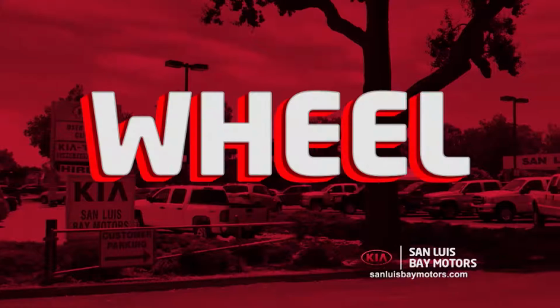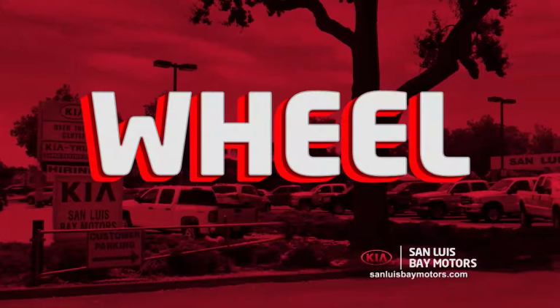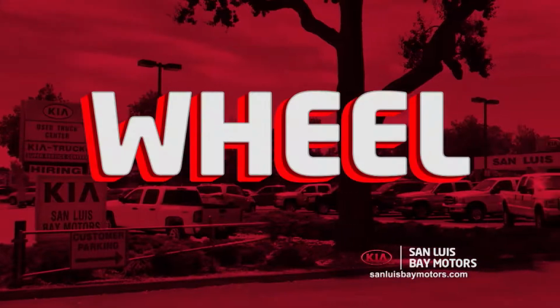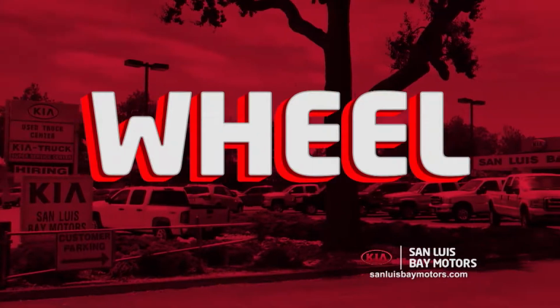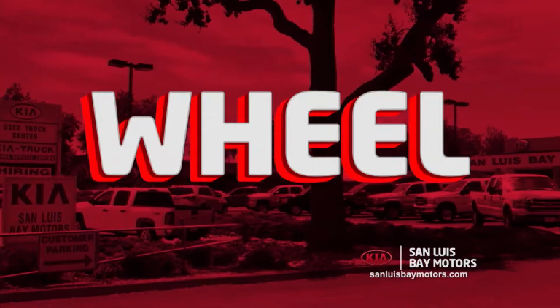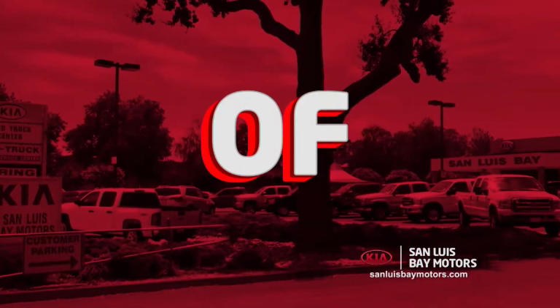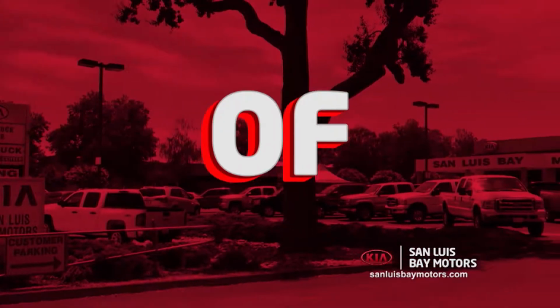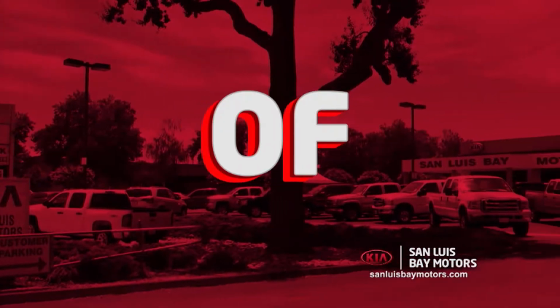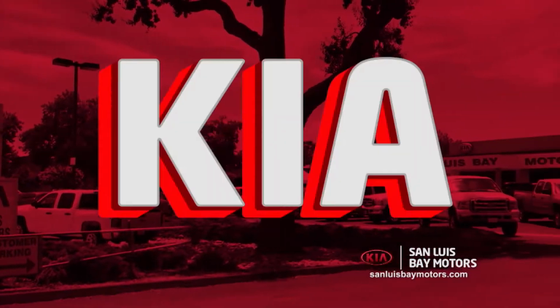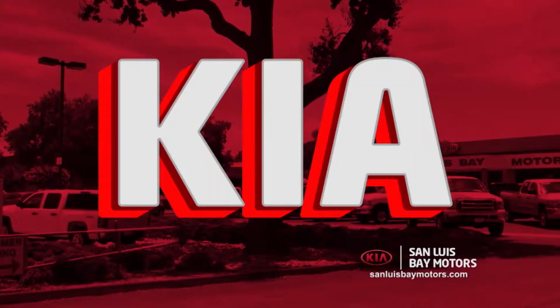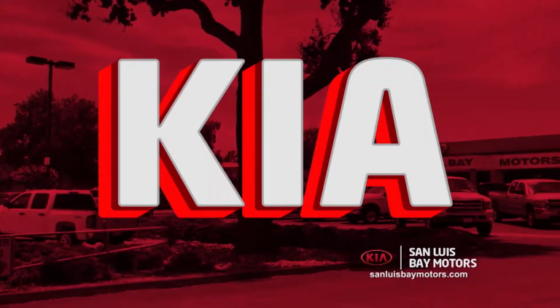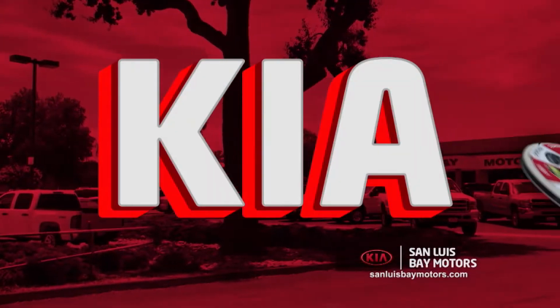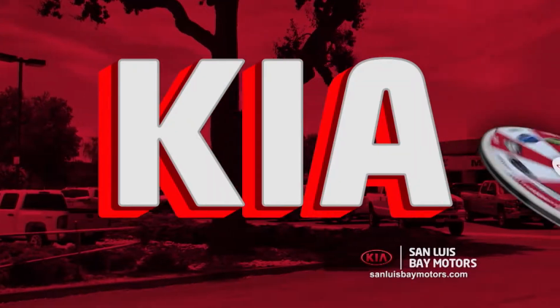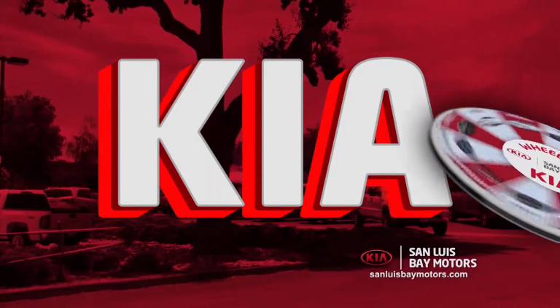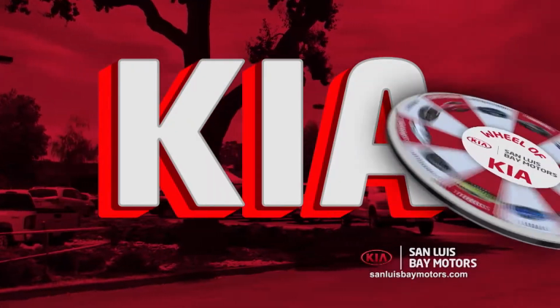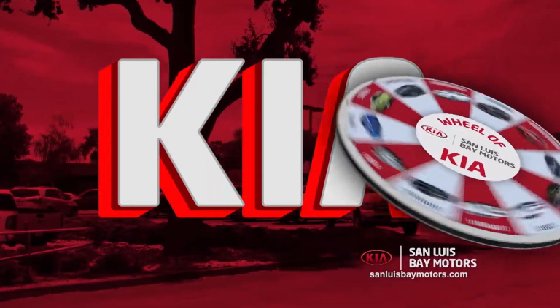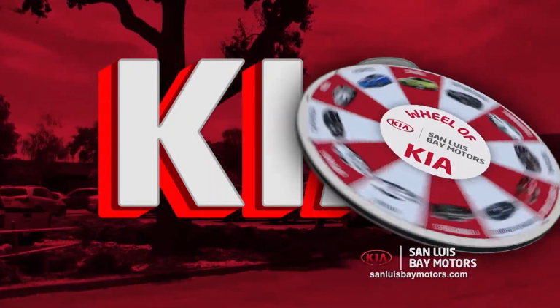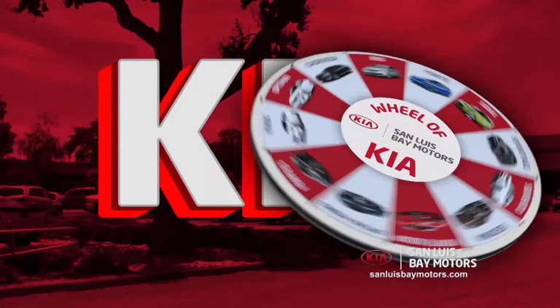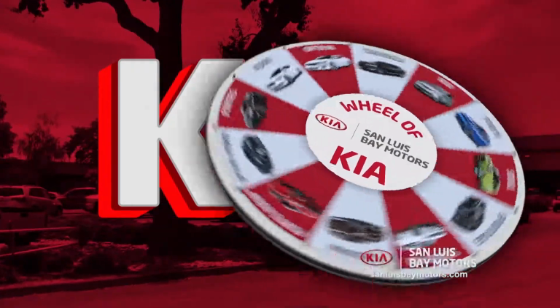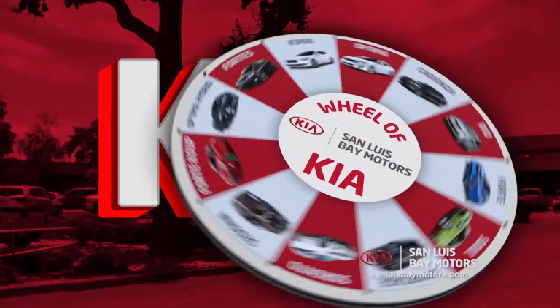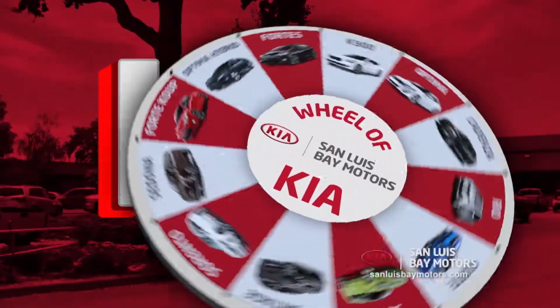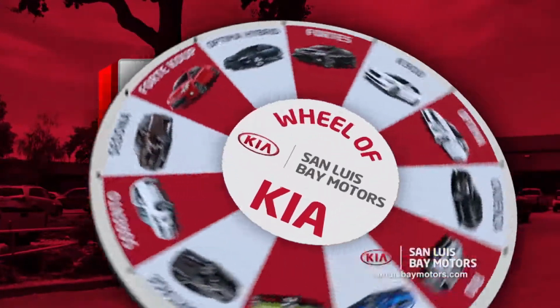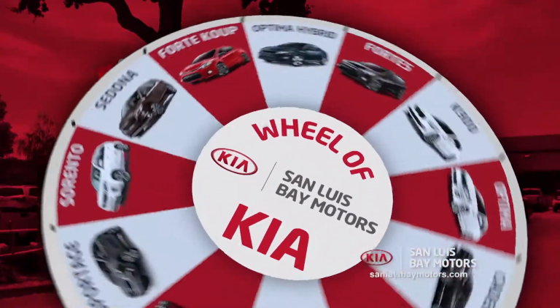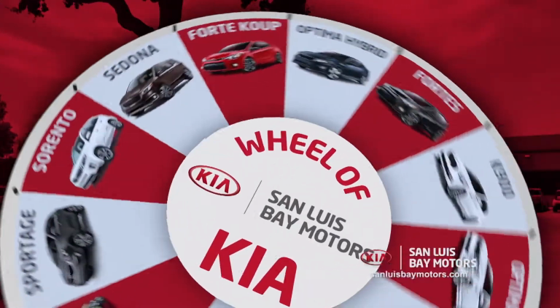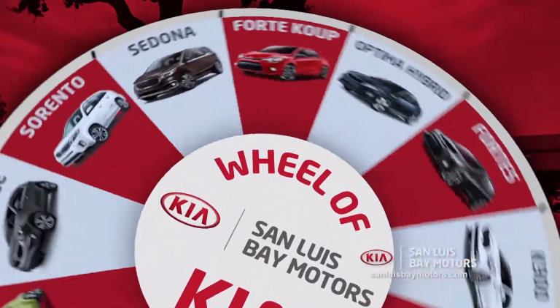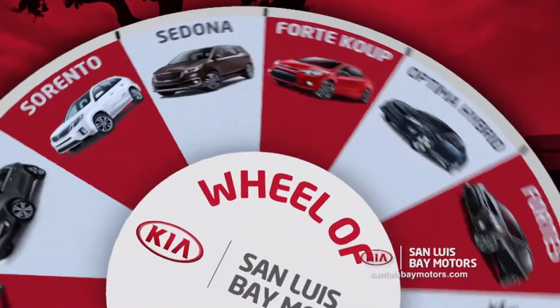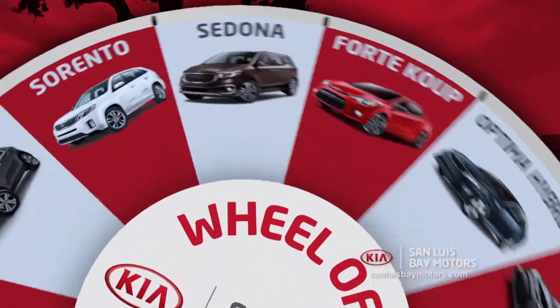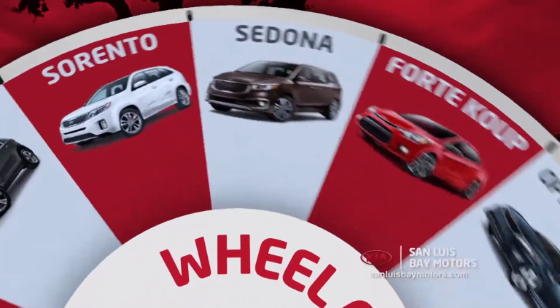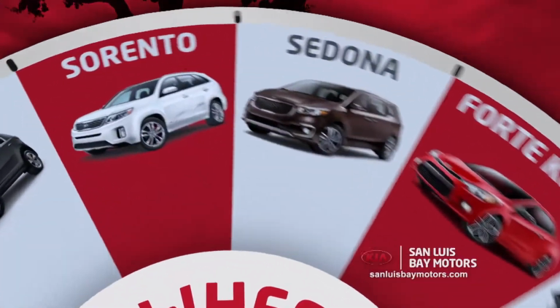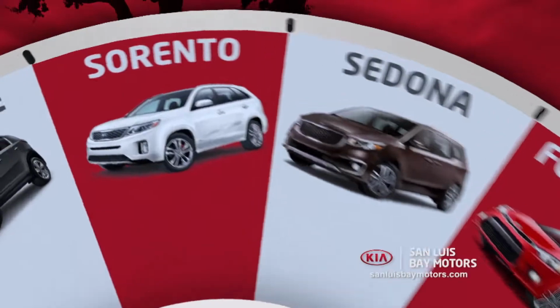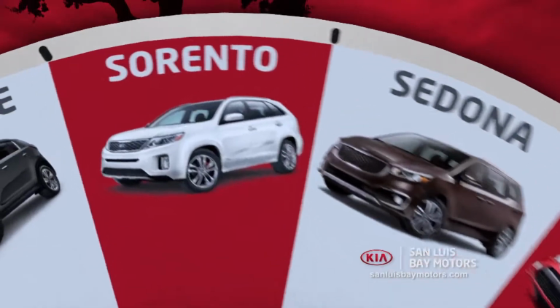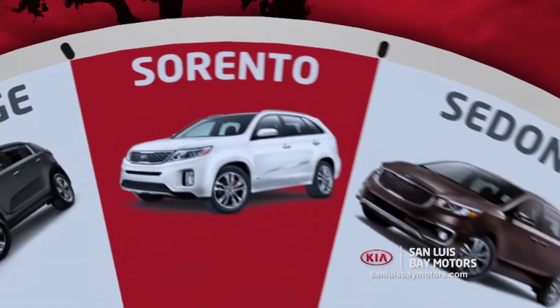Wheel of Kia! Every spin is a win at San Luis Bay Motors Kia.